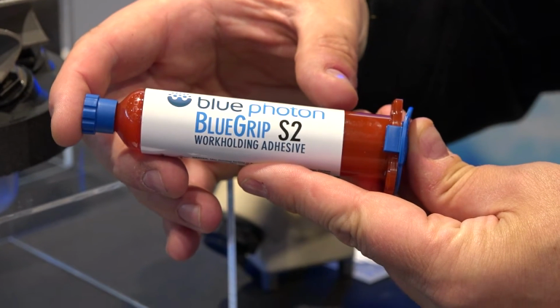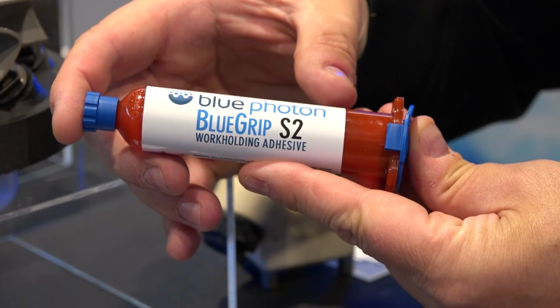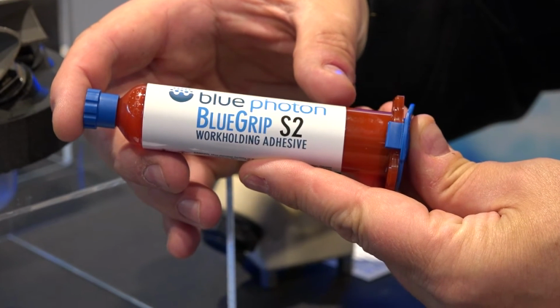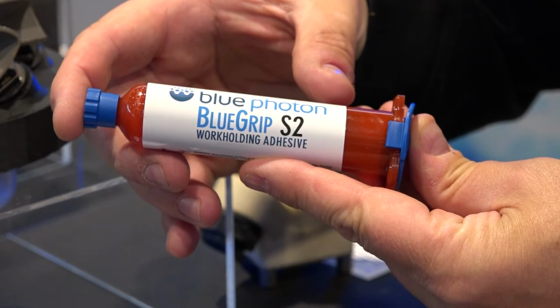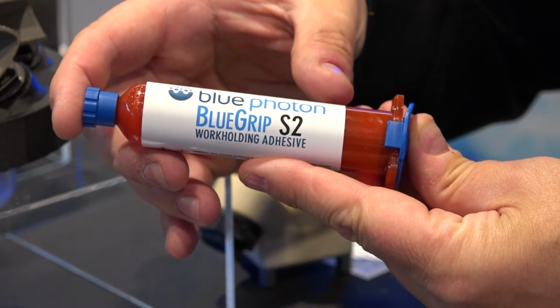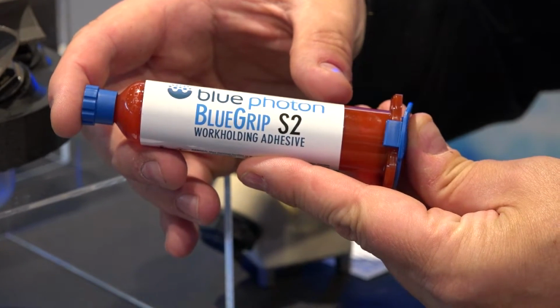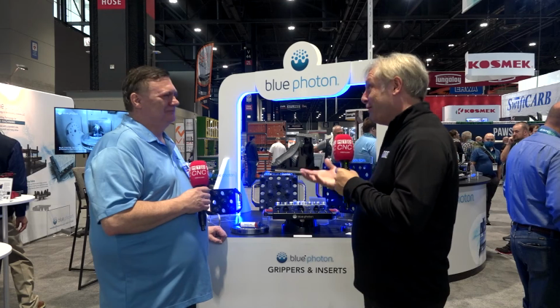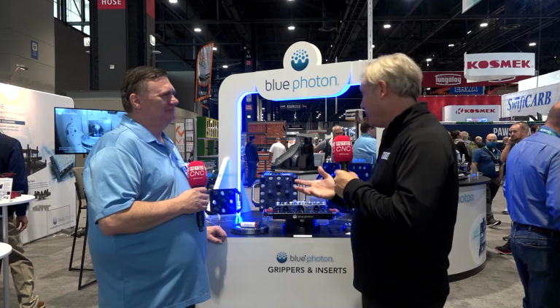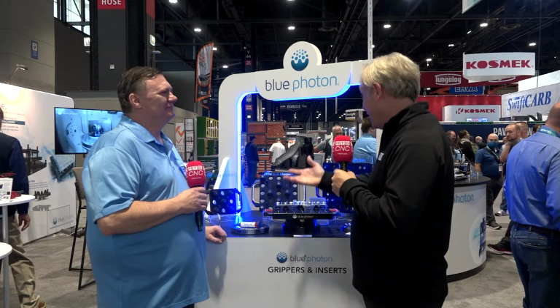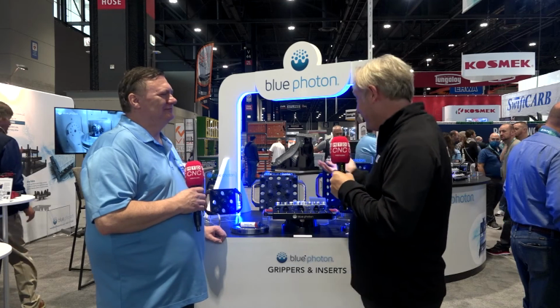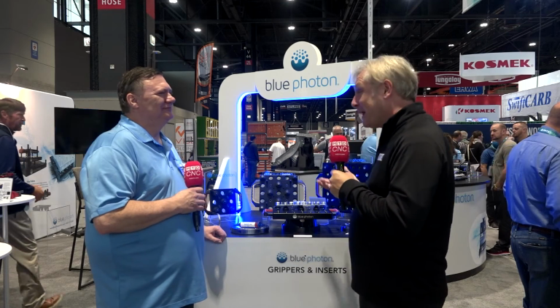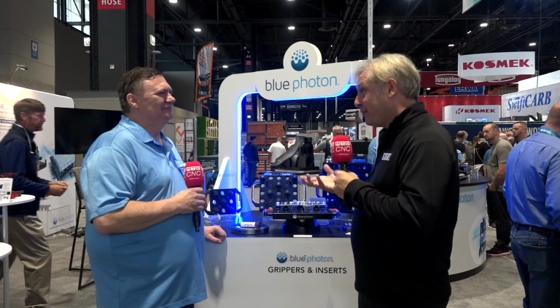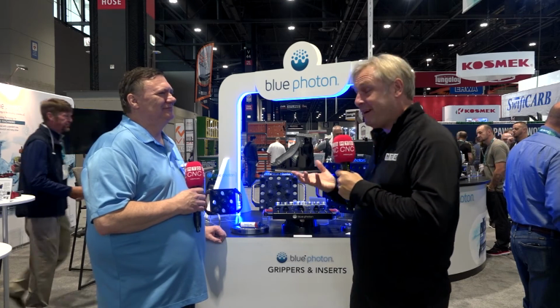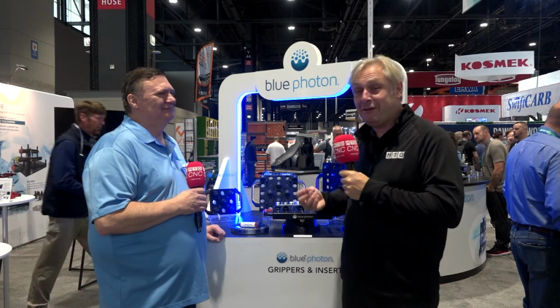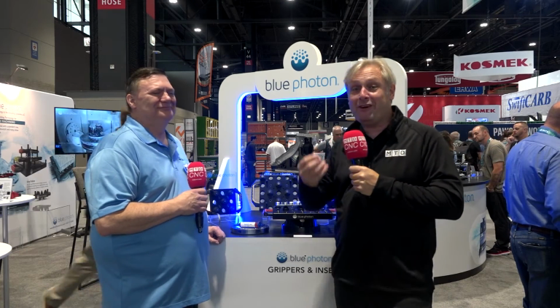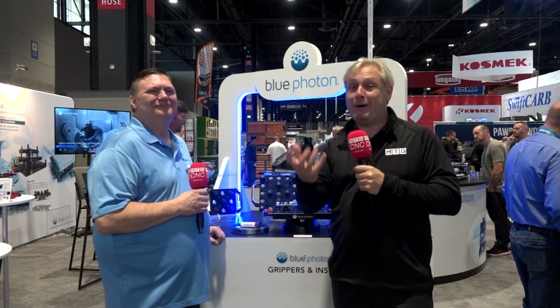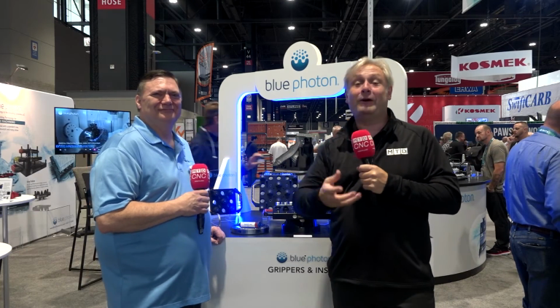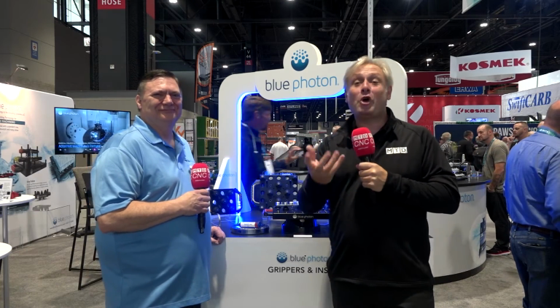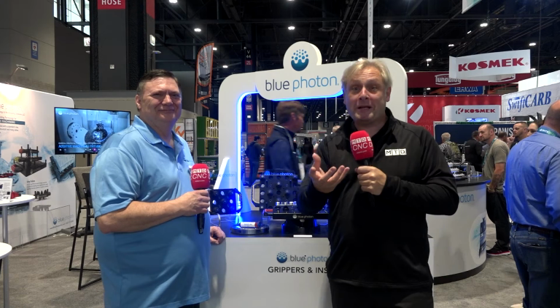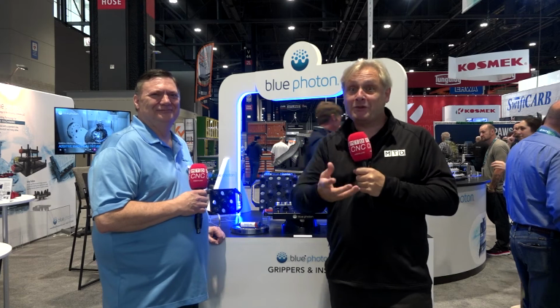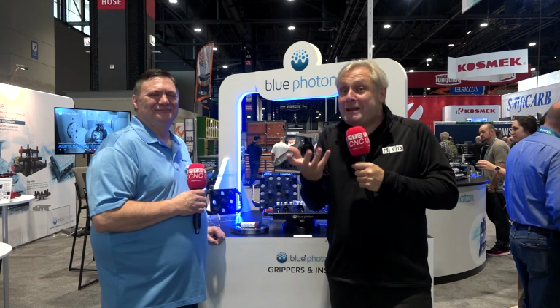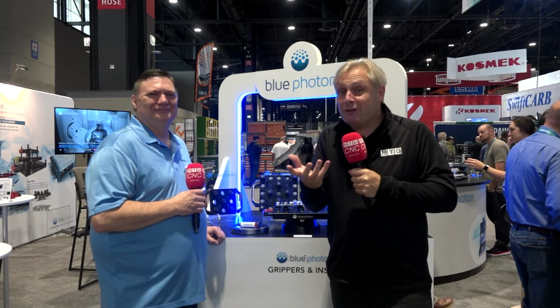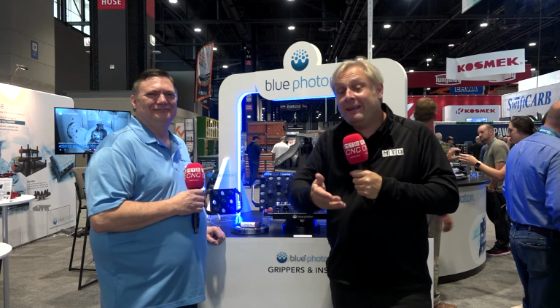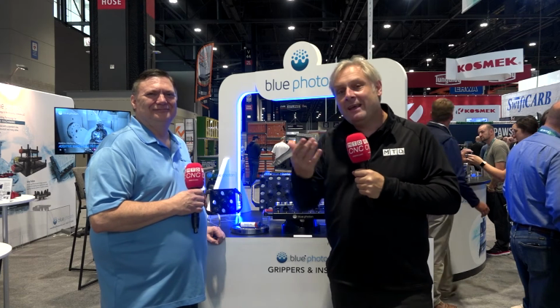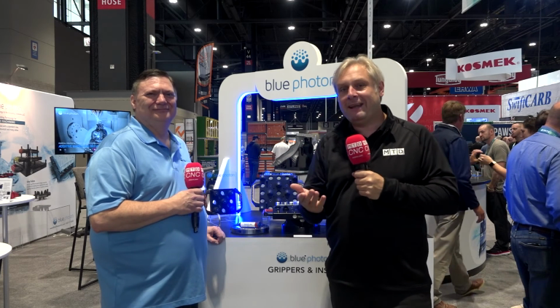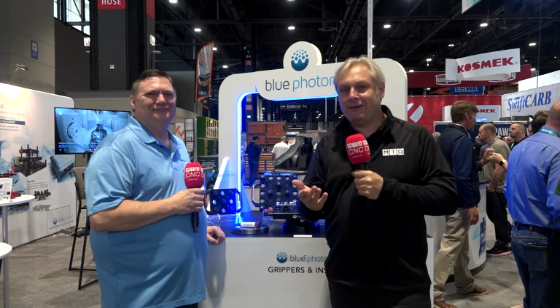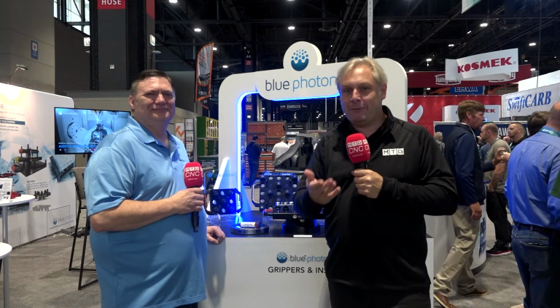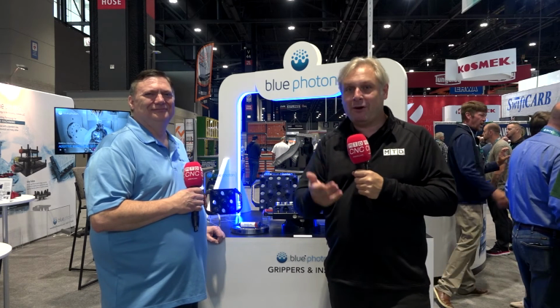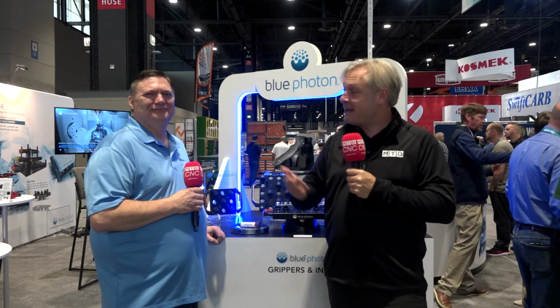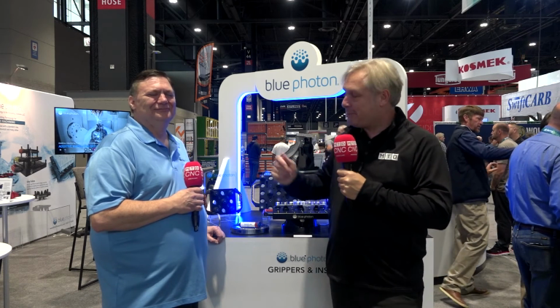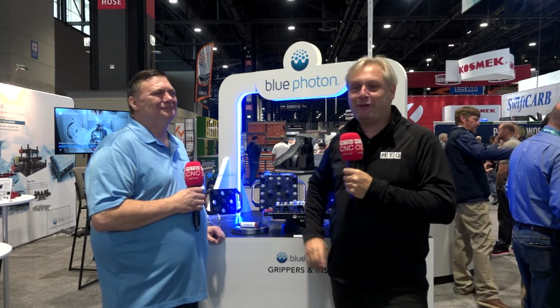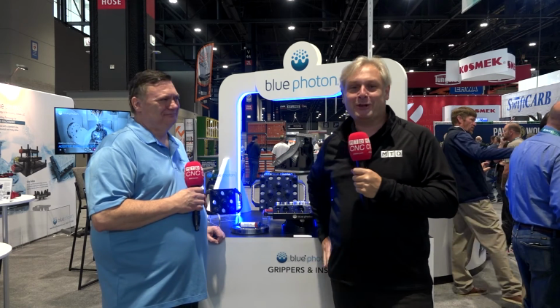Great introduction to Blue Photon and how they've expanded their product range. If you've got complex parts — or really any parts — get in contact with the team at Blue Photon.